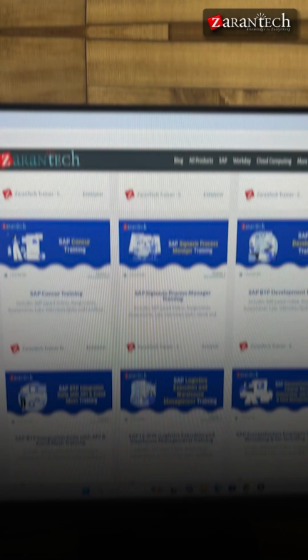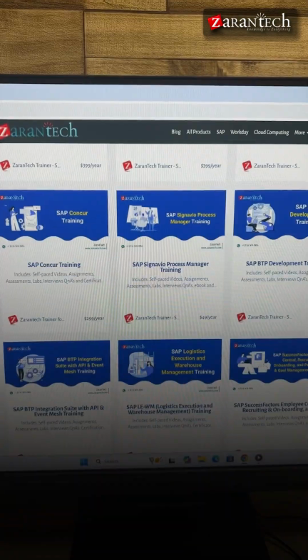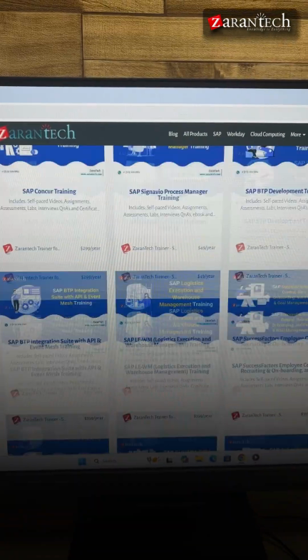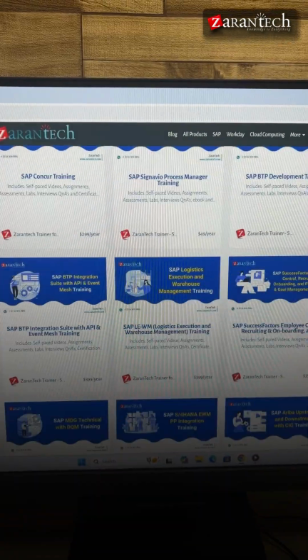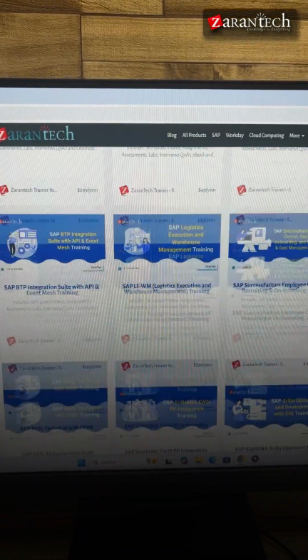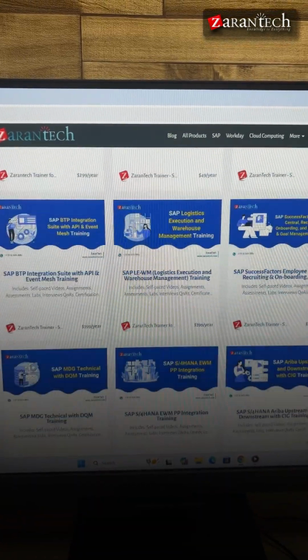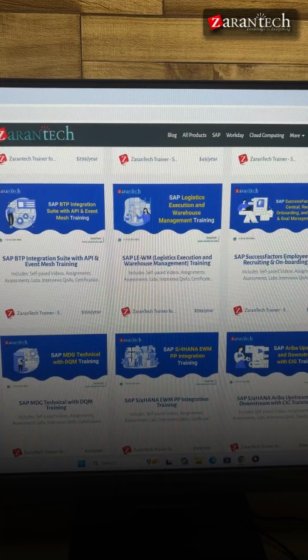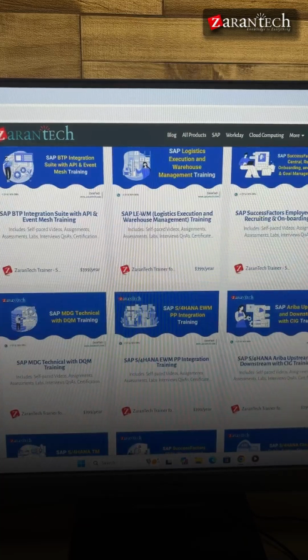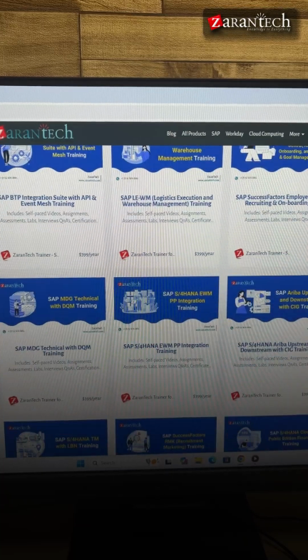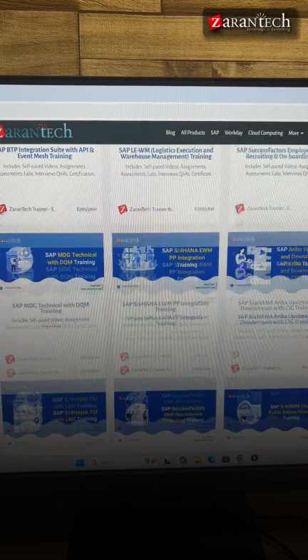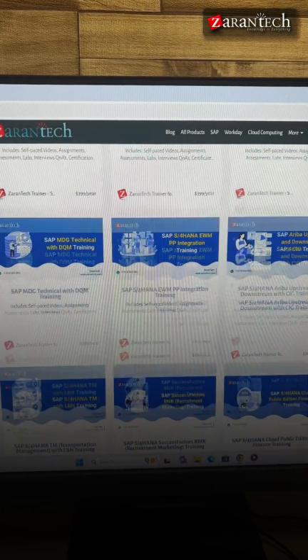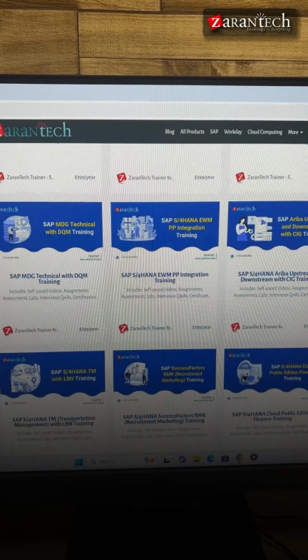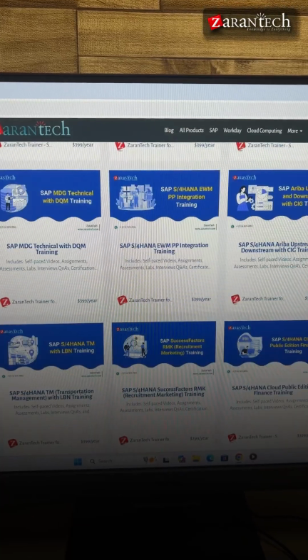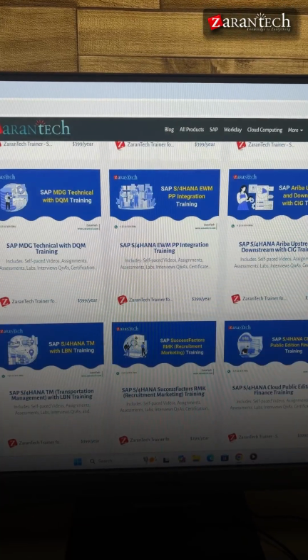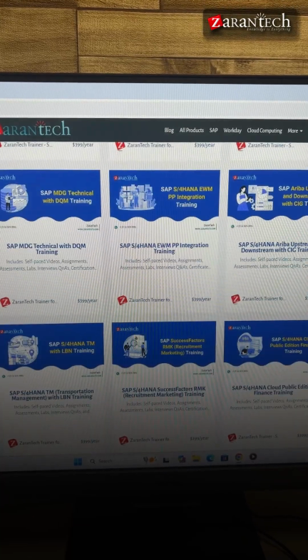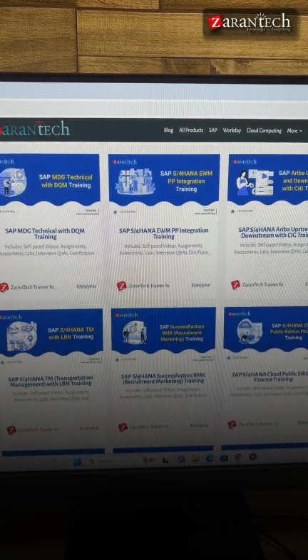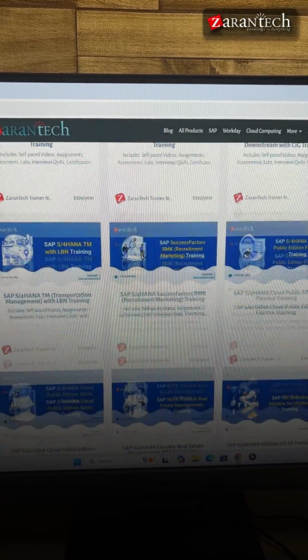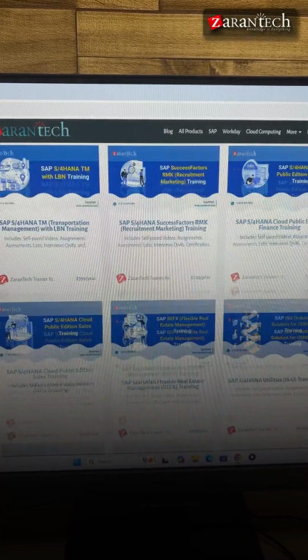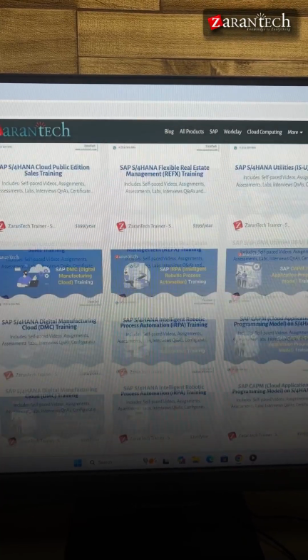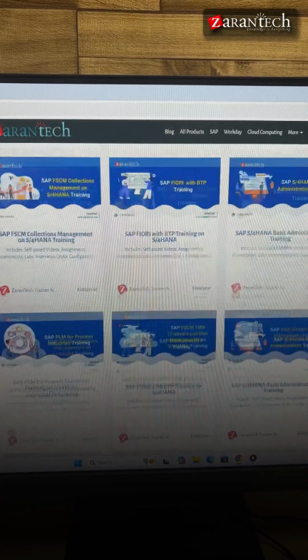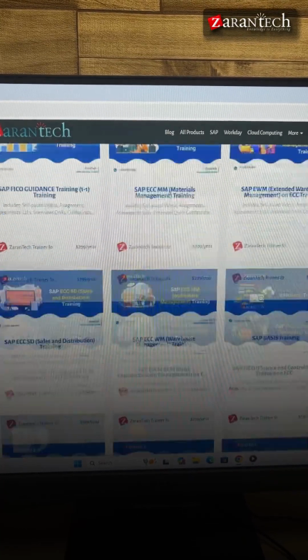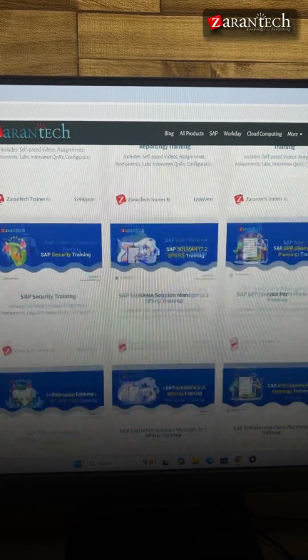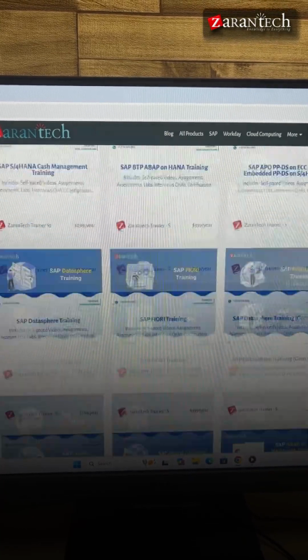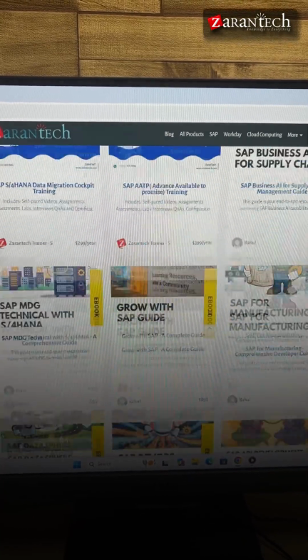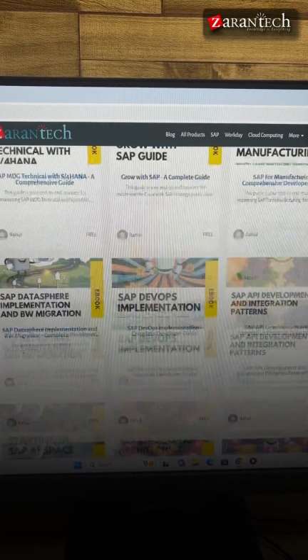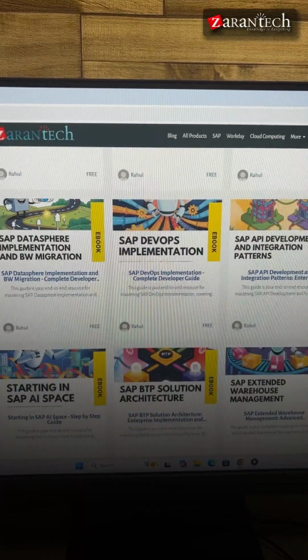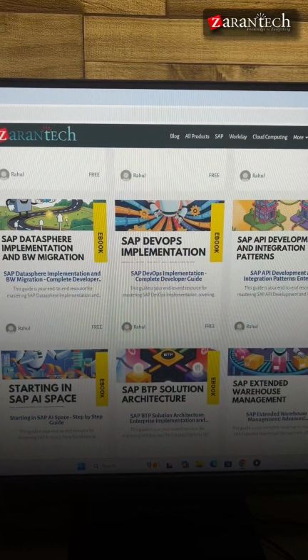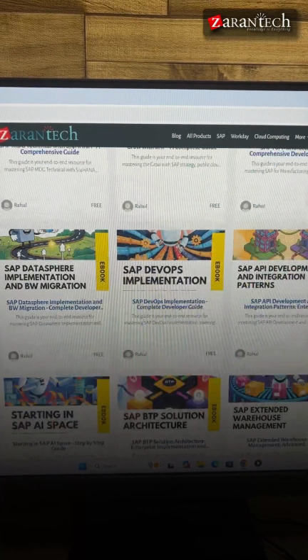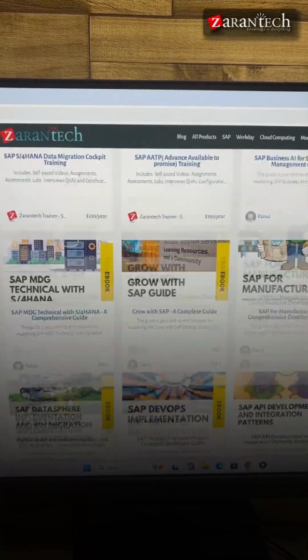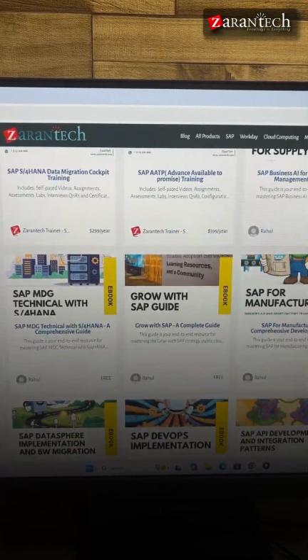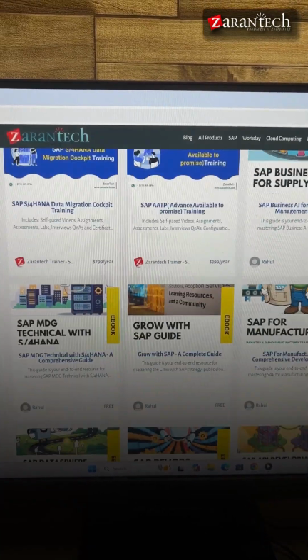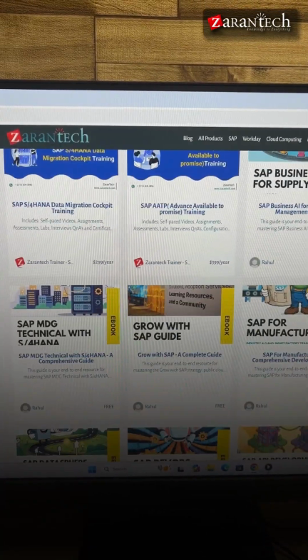Check out today and get instant access before it expires. Only 100 discount codes are left.